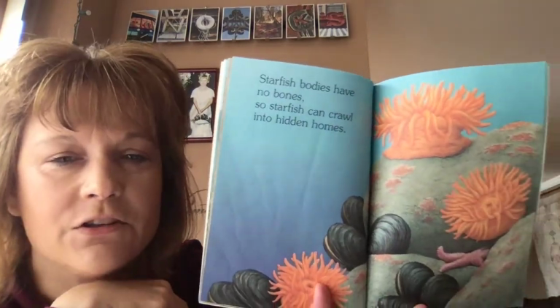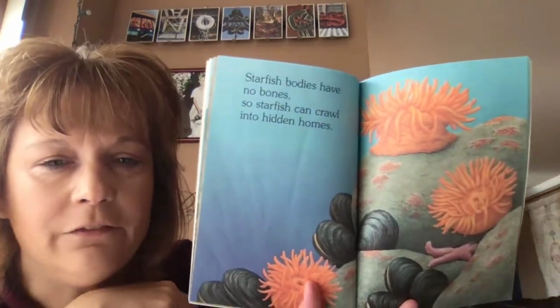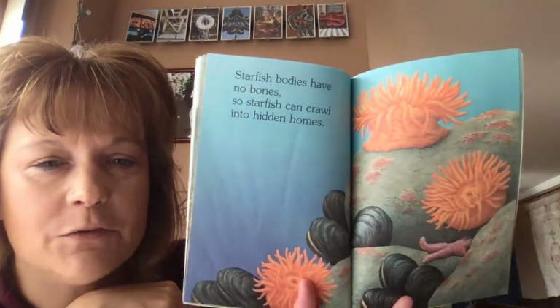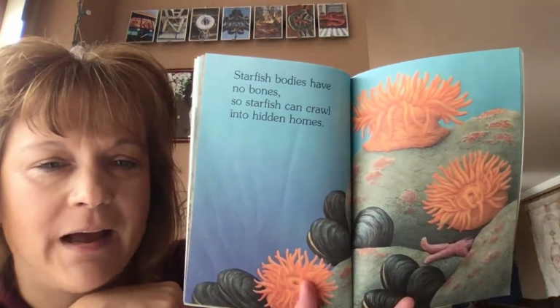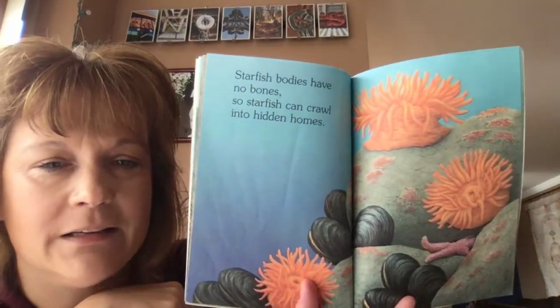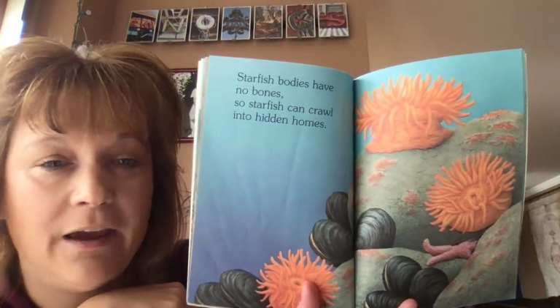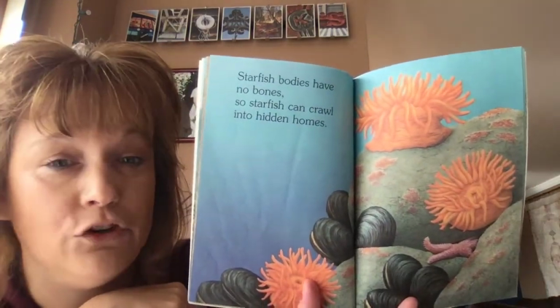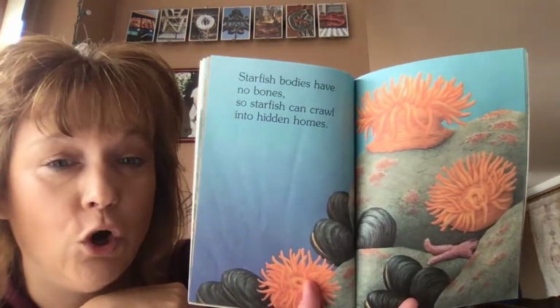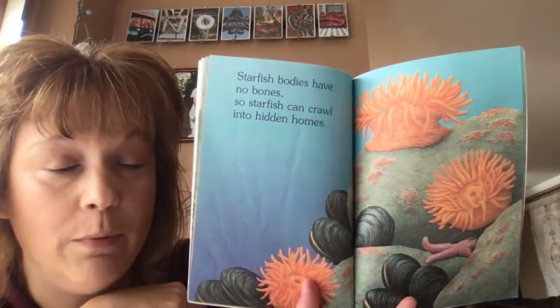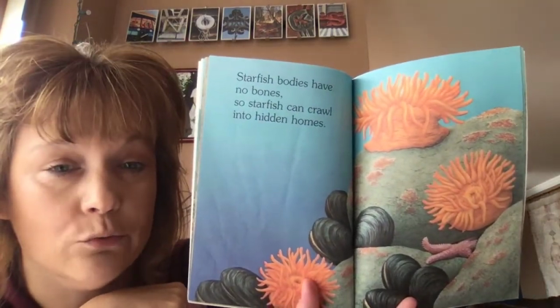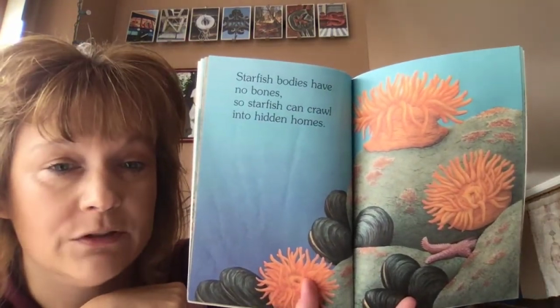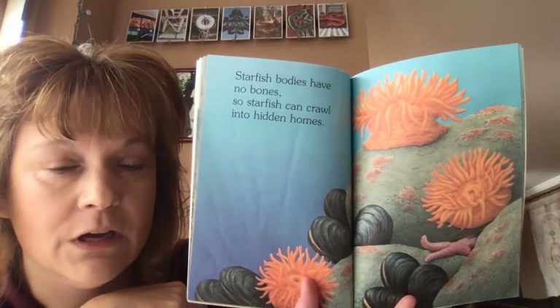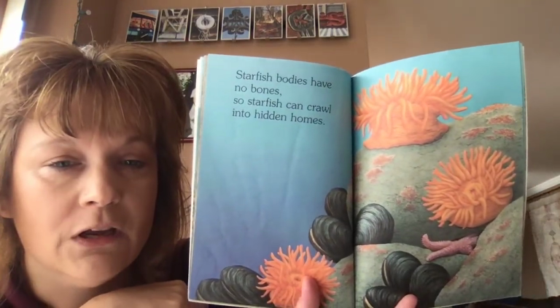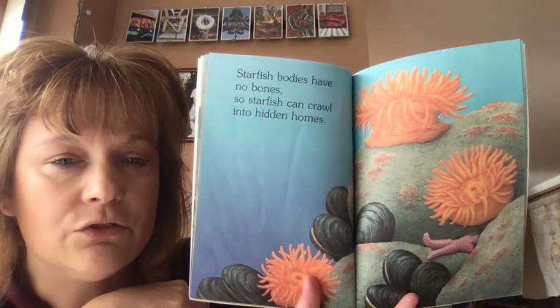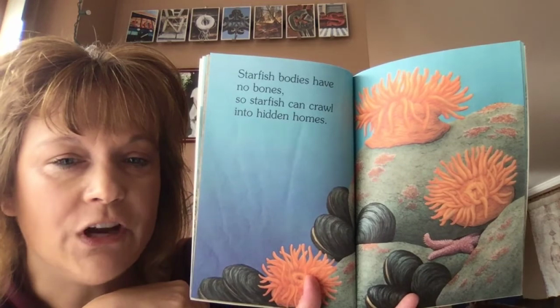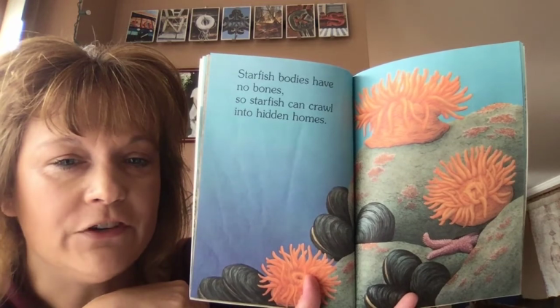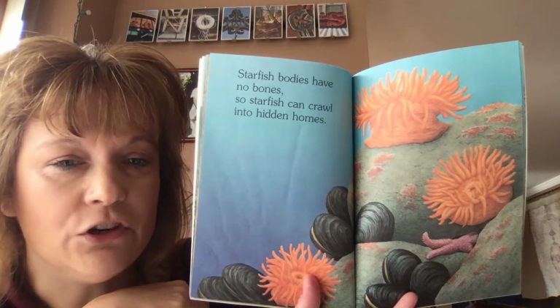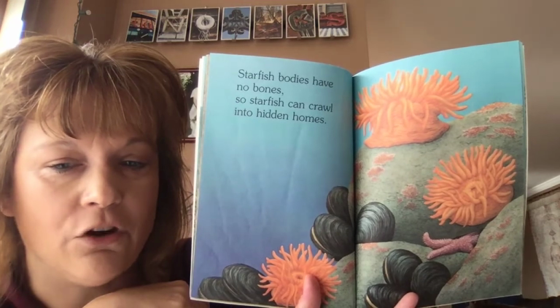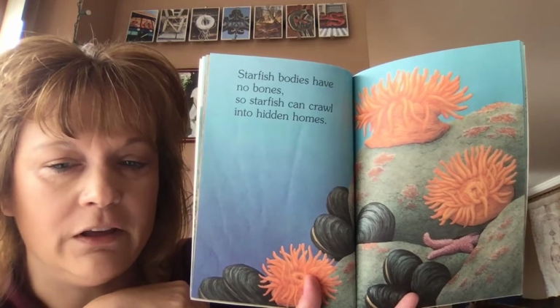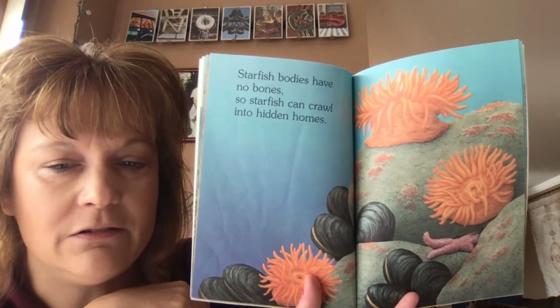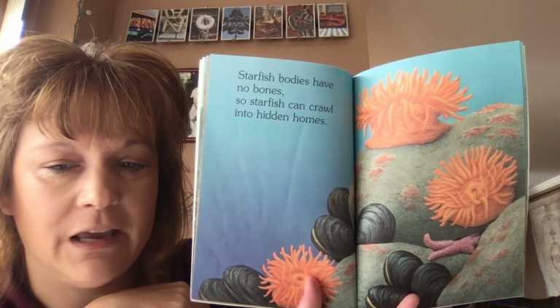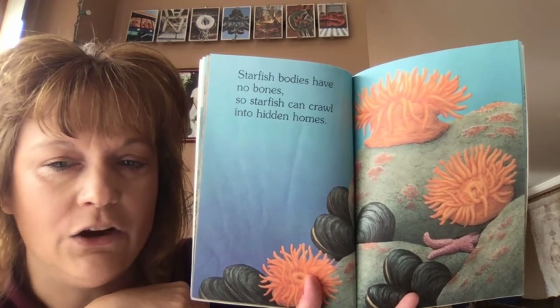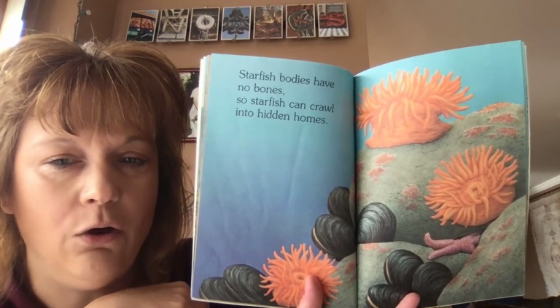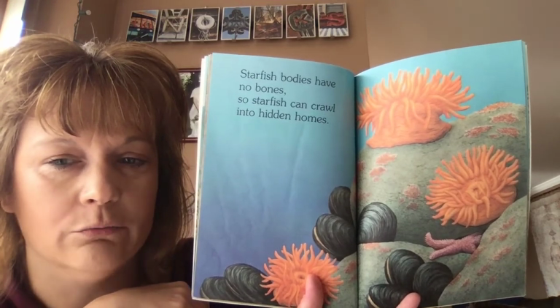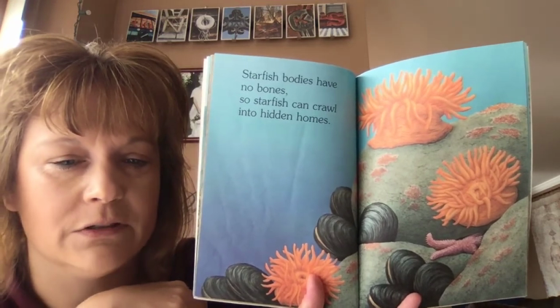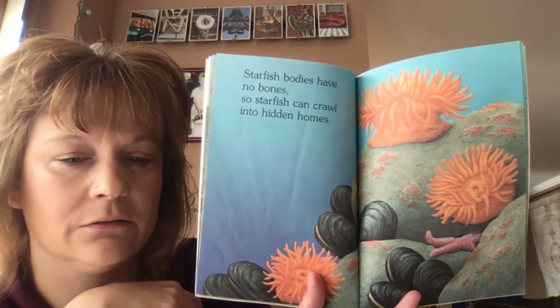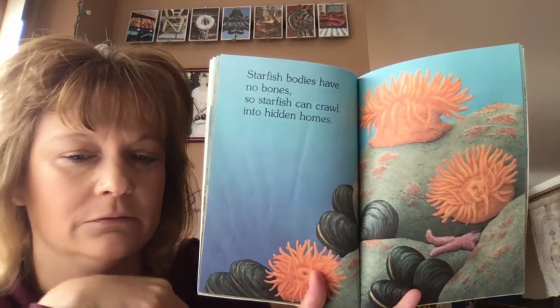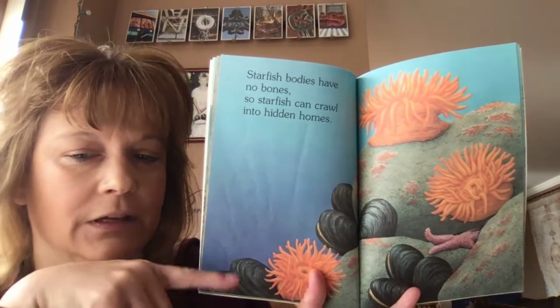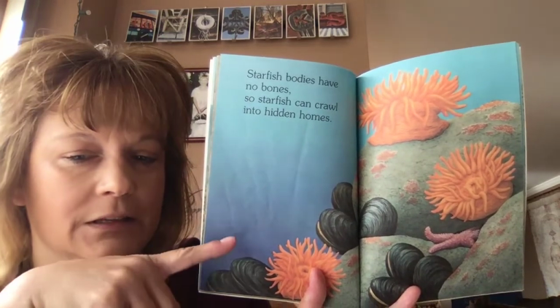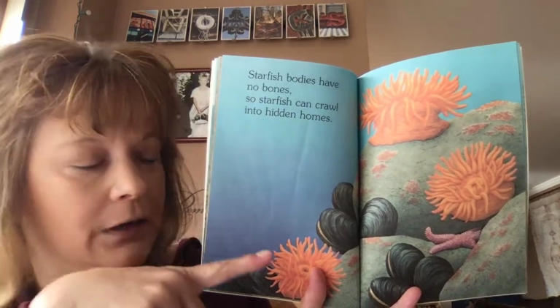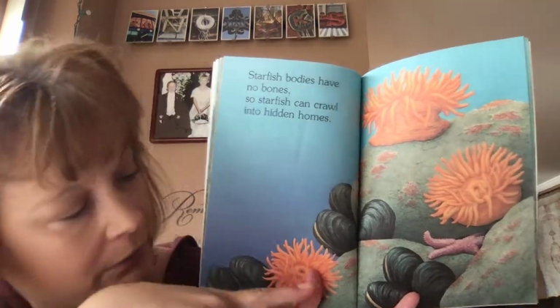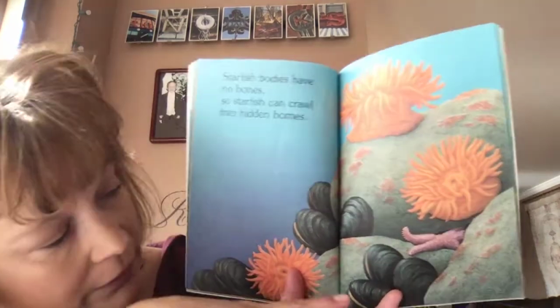Starfish bodies have no bones. So starfish can crawl into hidden homes. I see one down here.